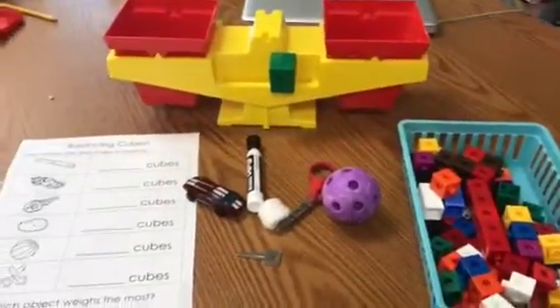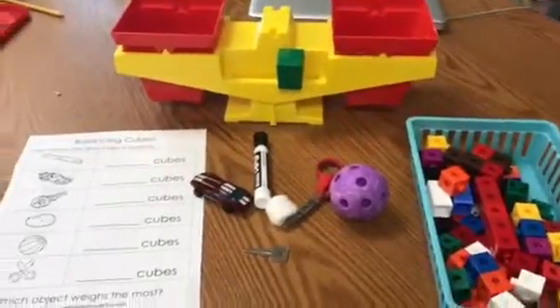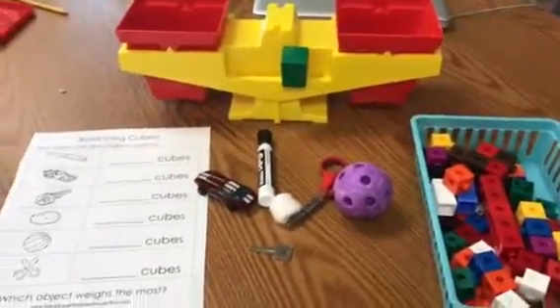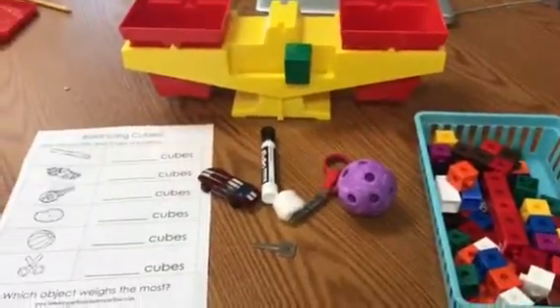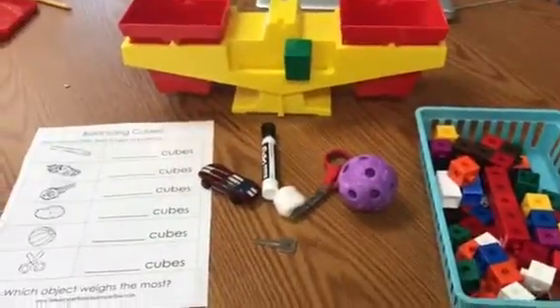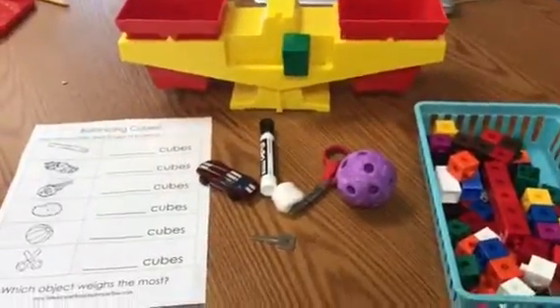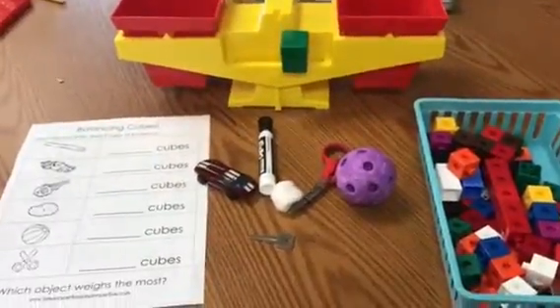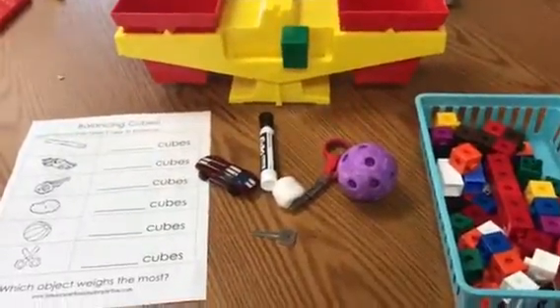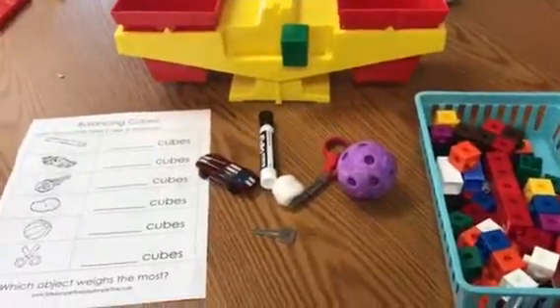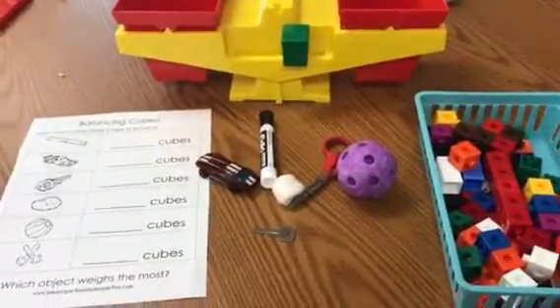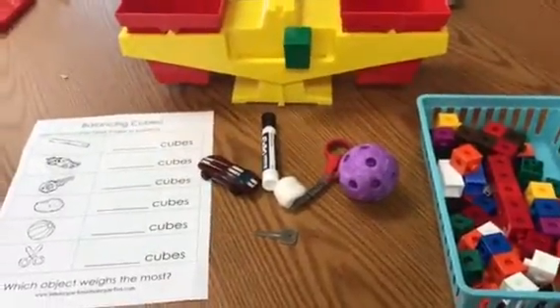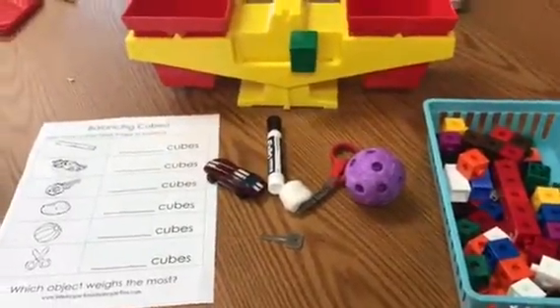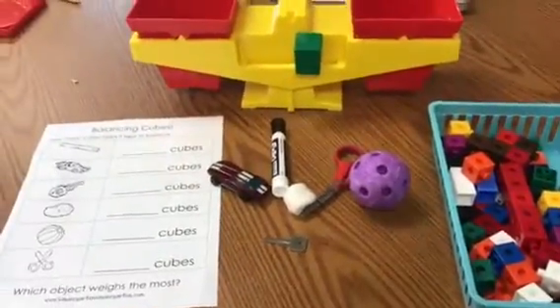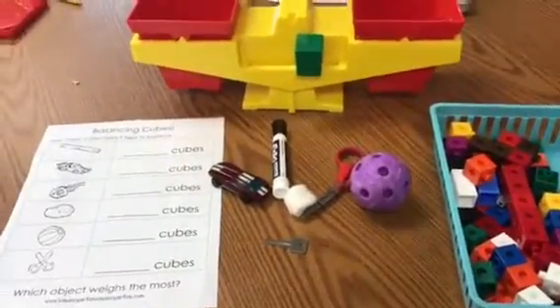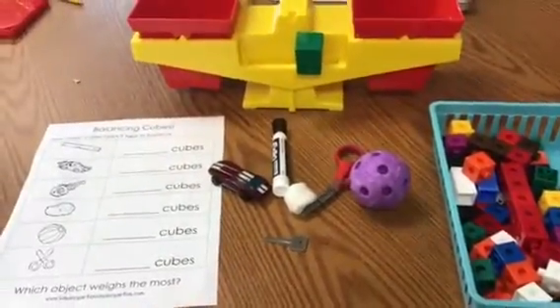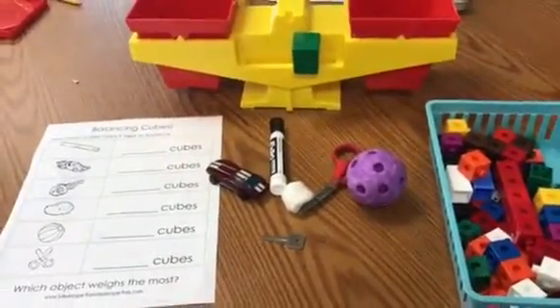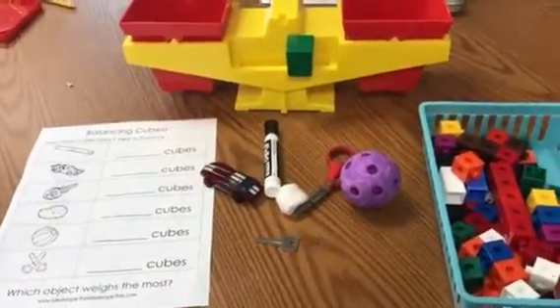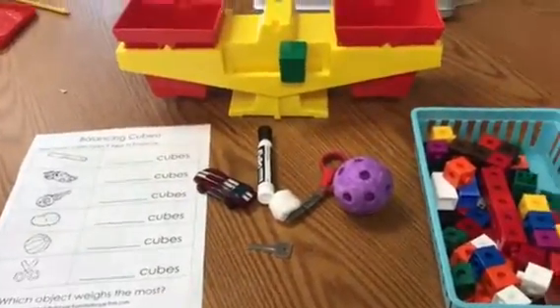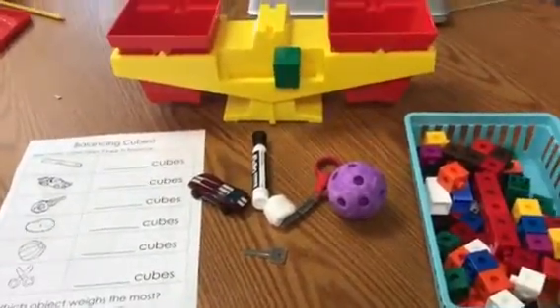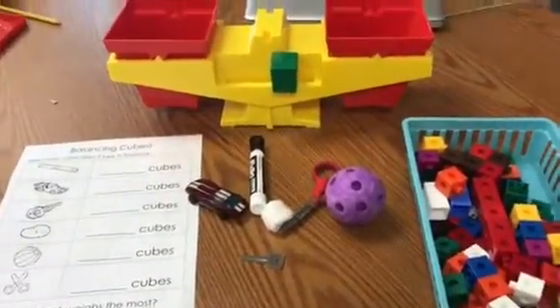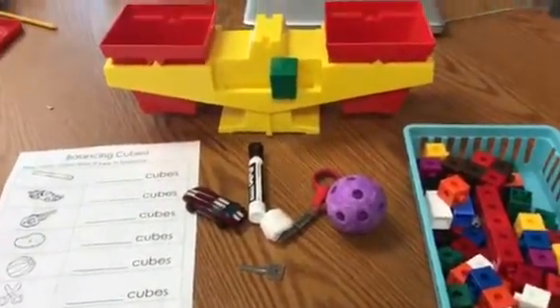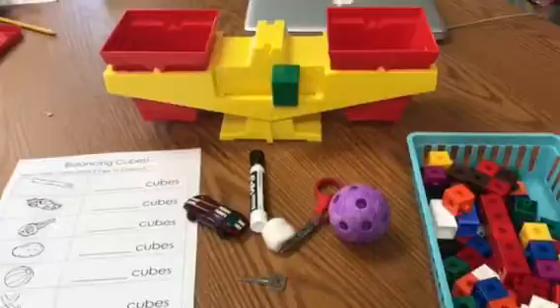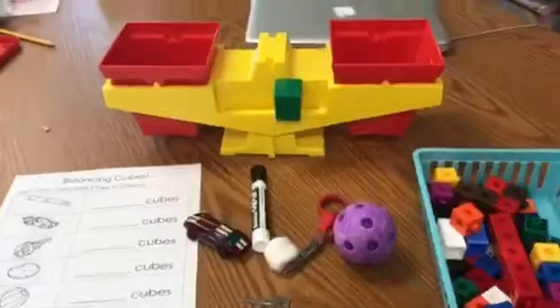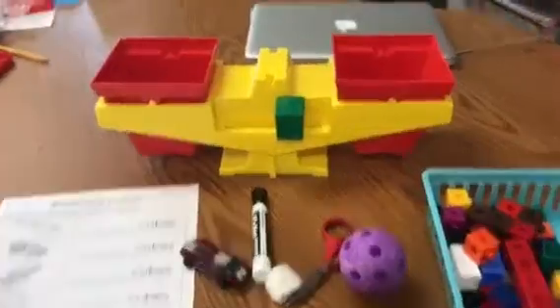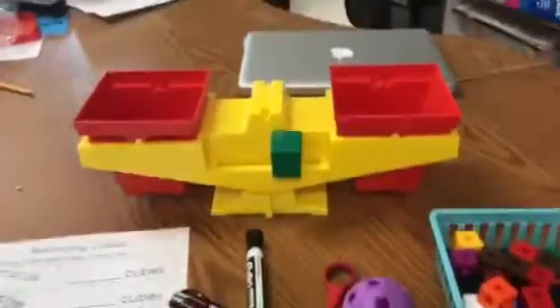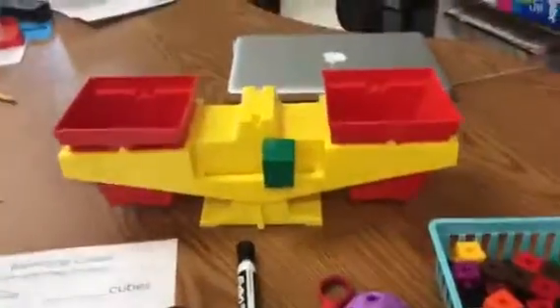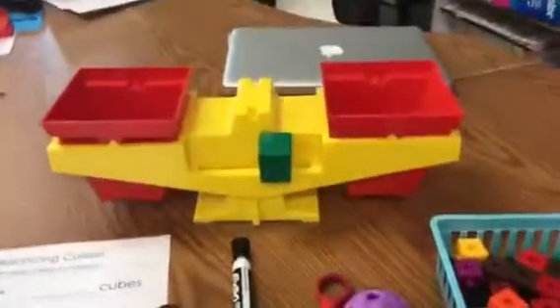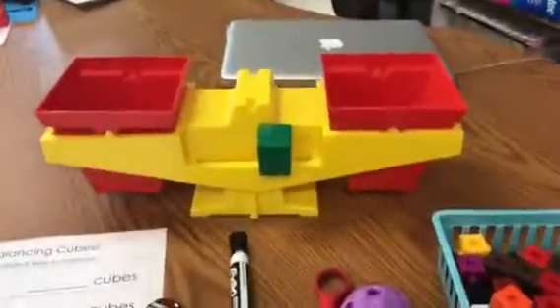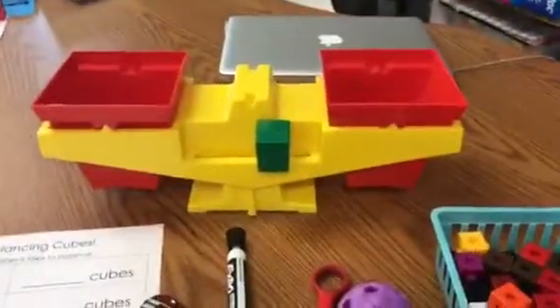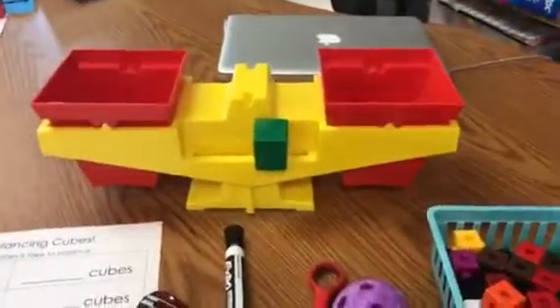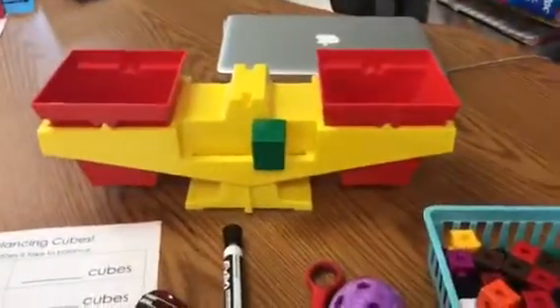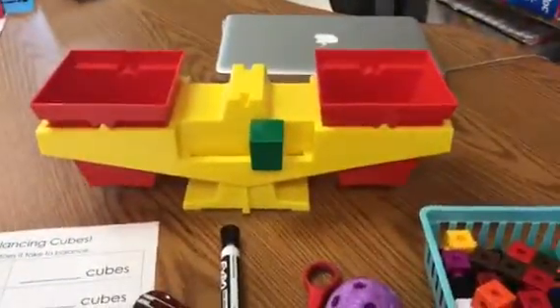Hi there stallions! Today we are going to be practicing with our balance scale.